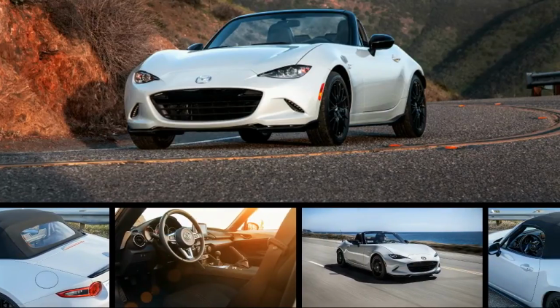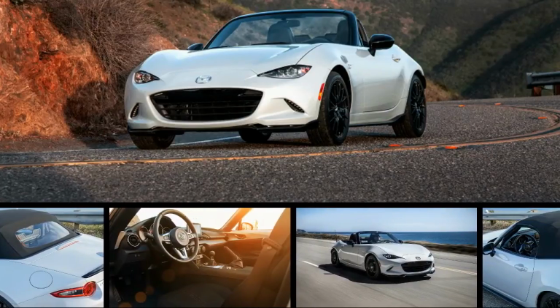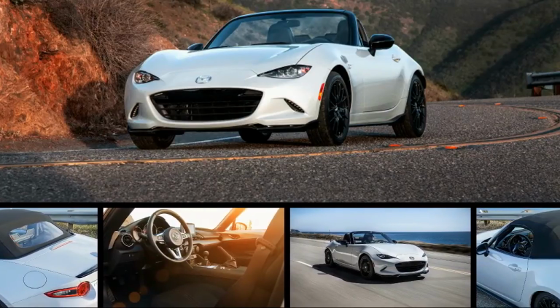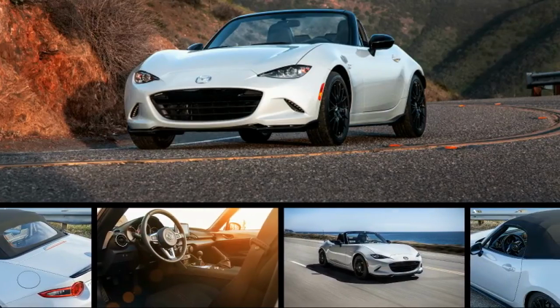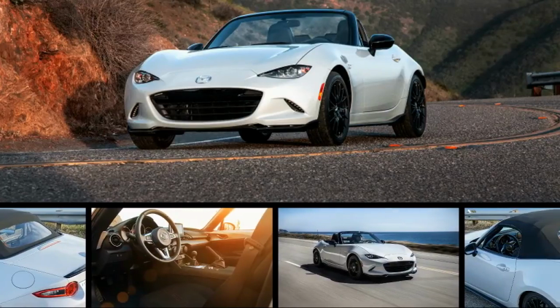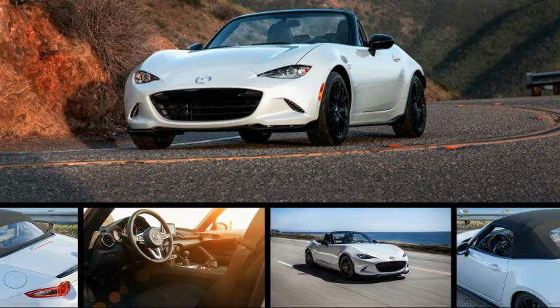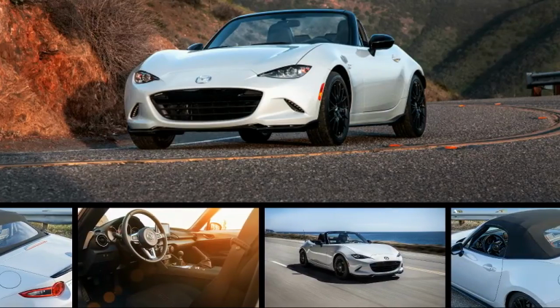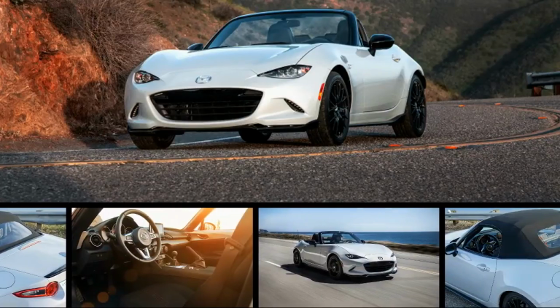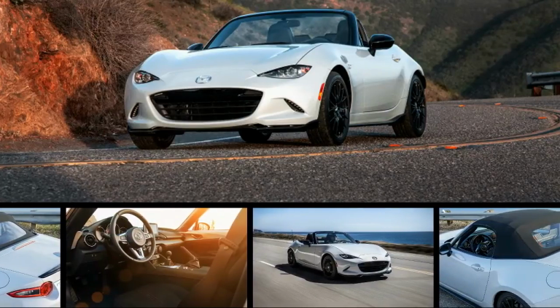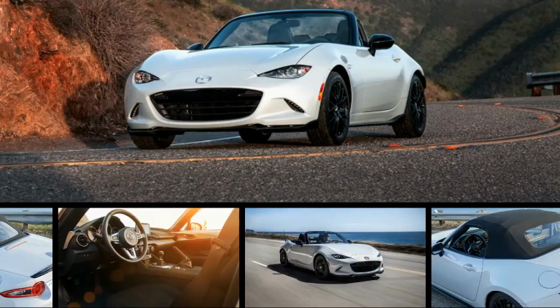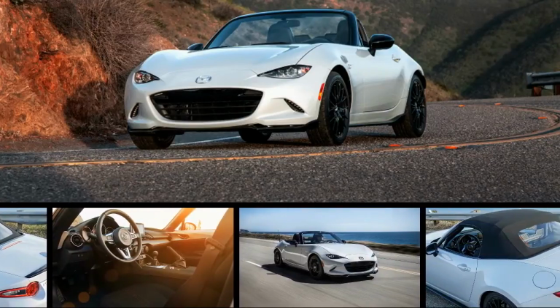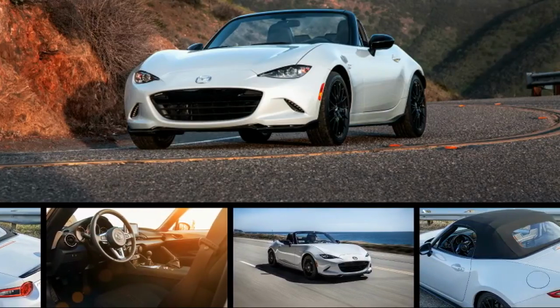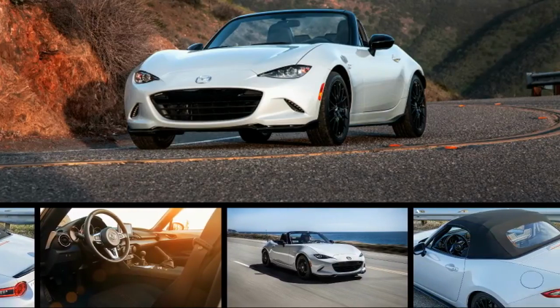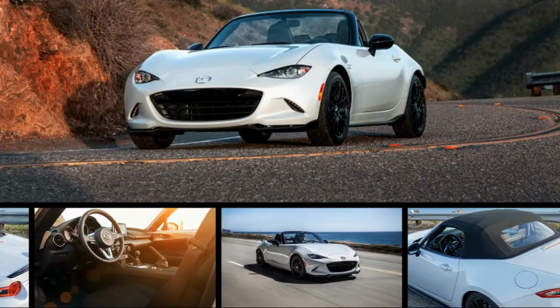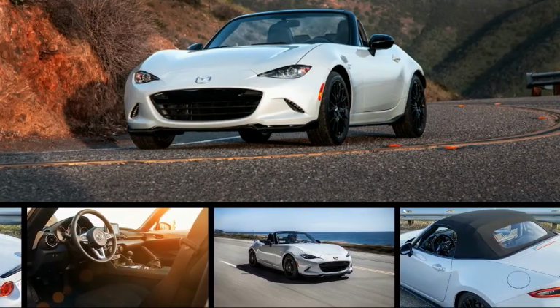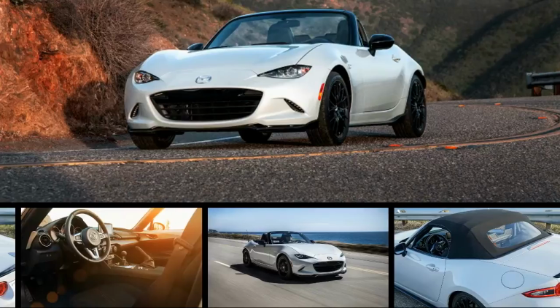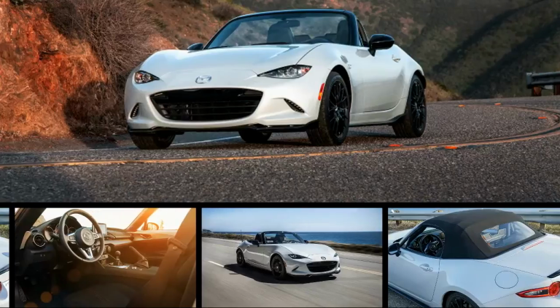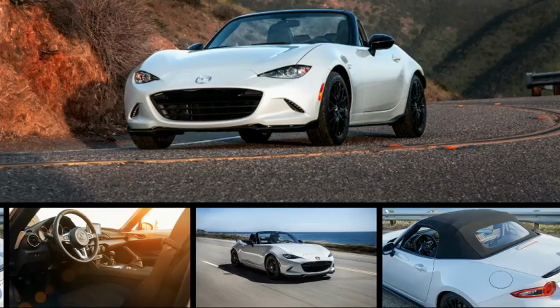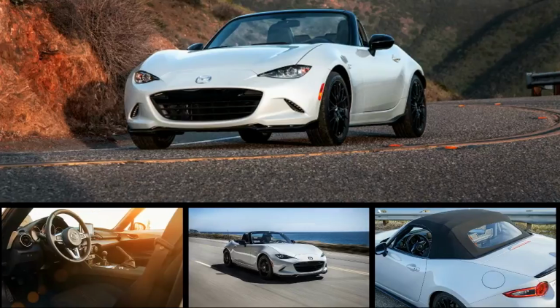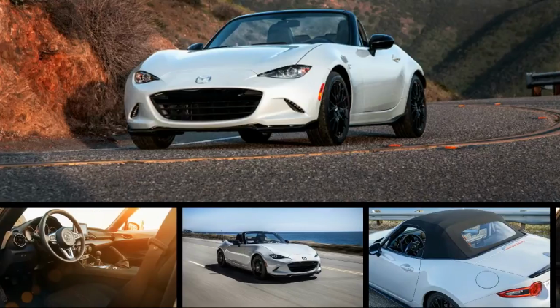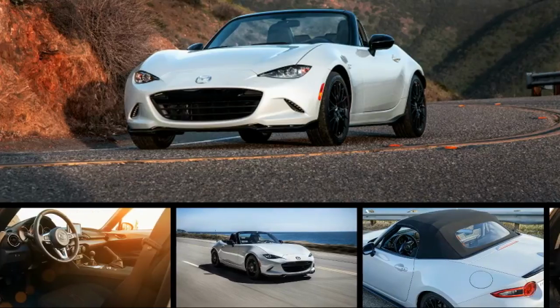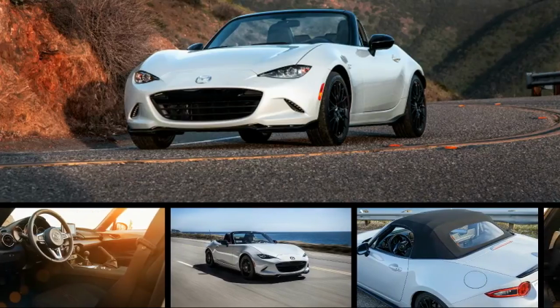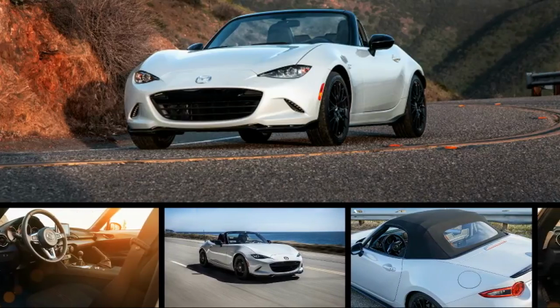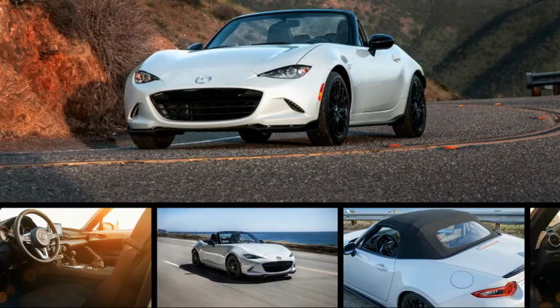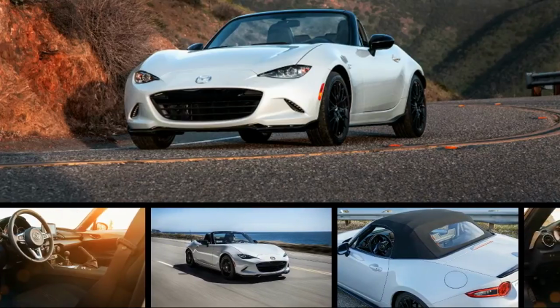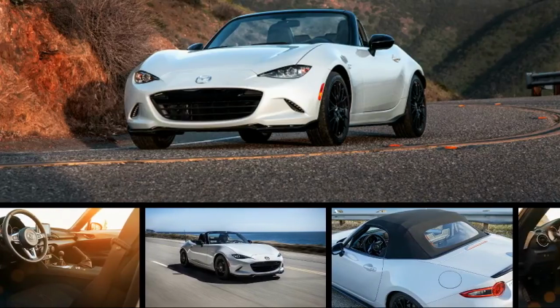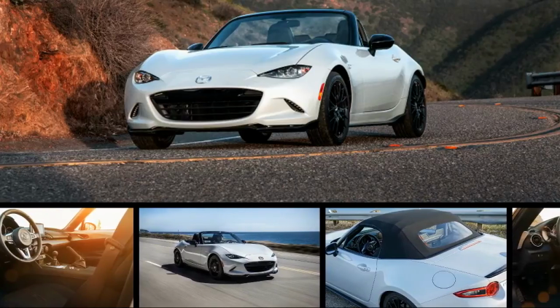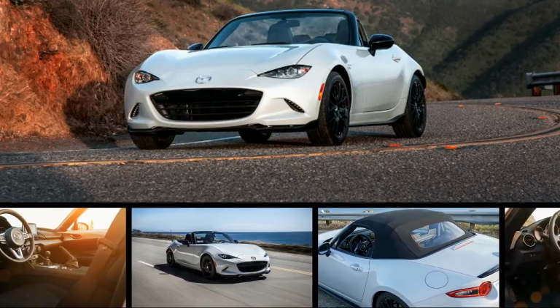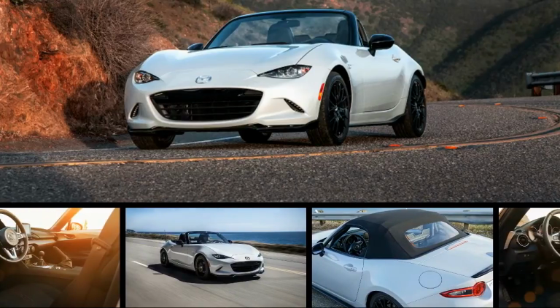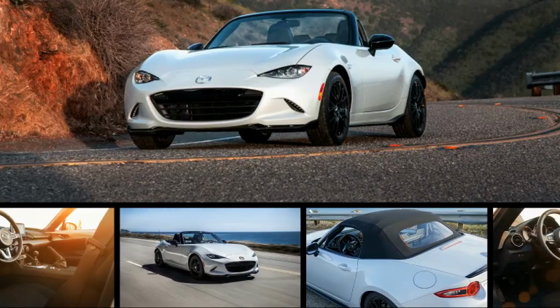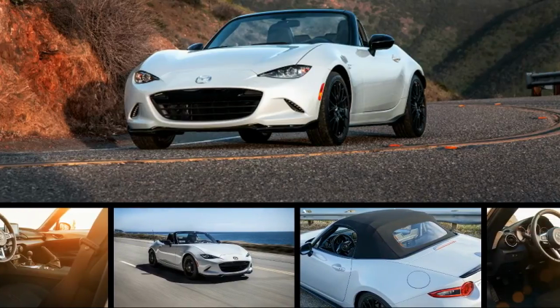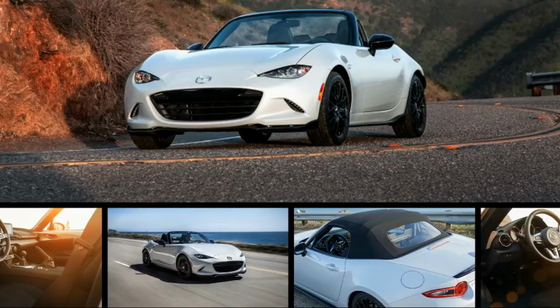Specifically long trips at high speeds, and those involving canine companions.